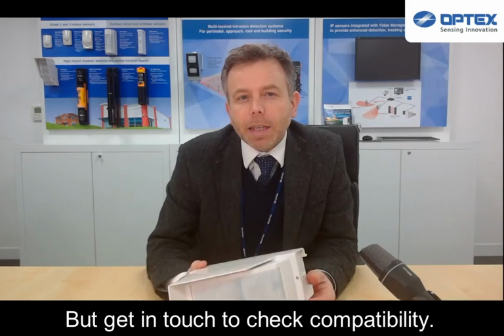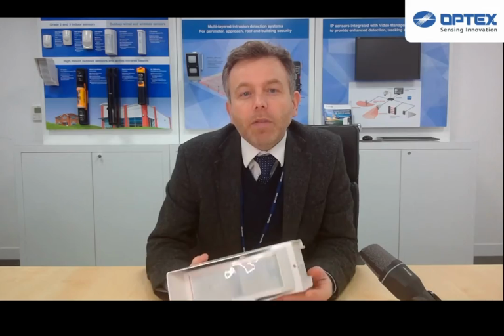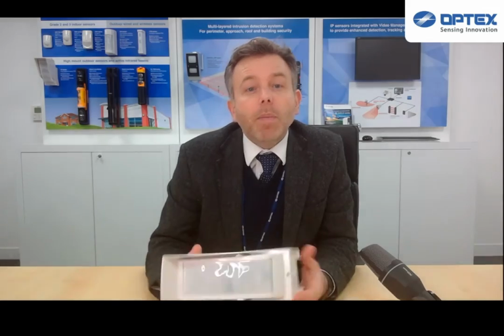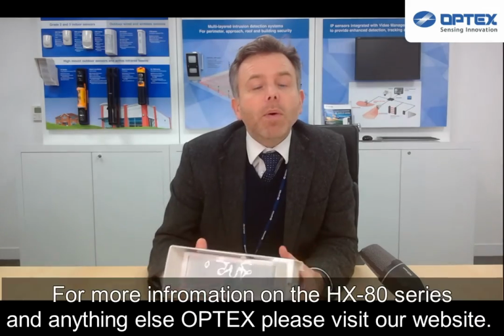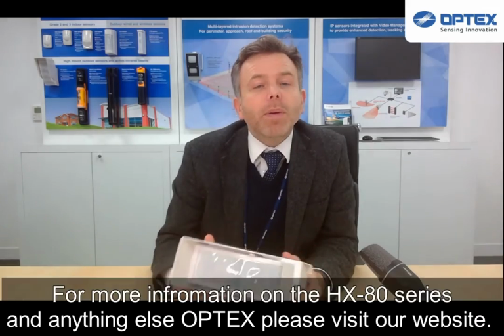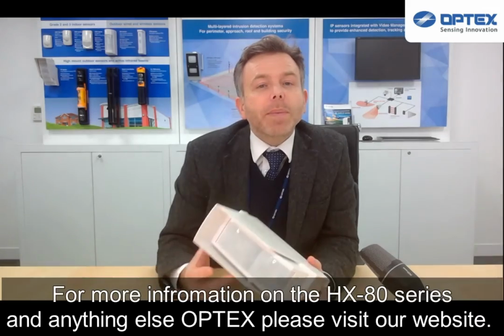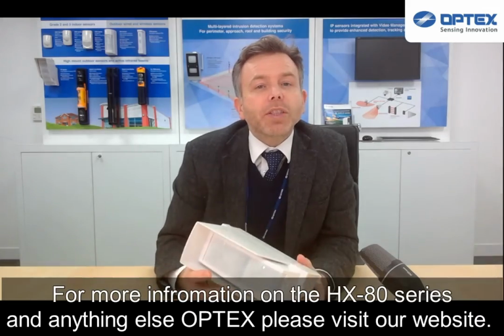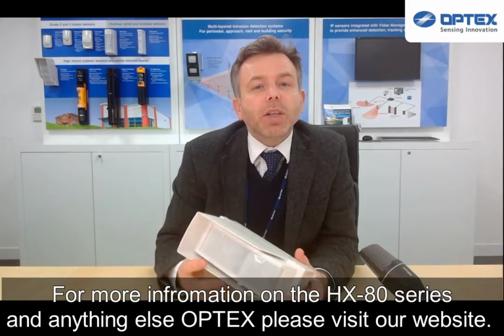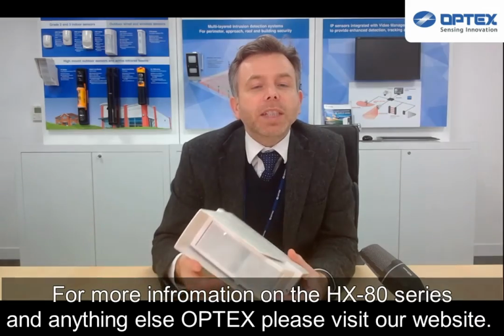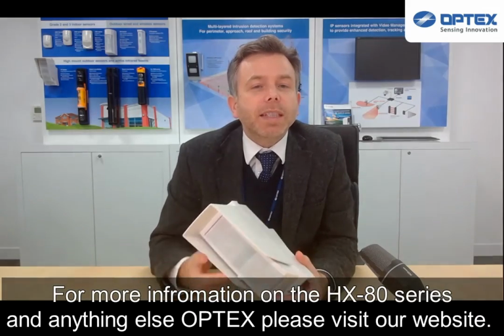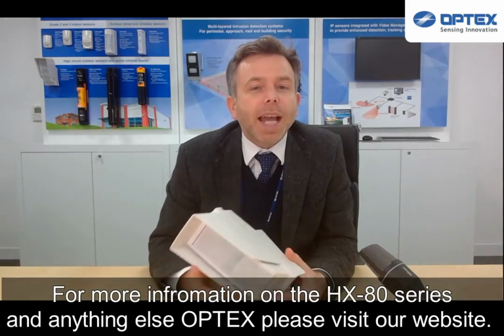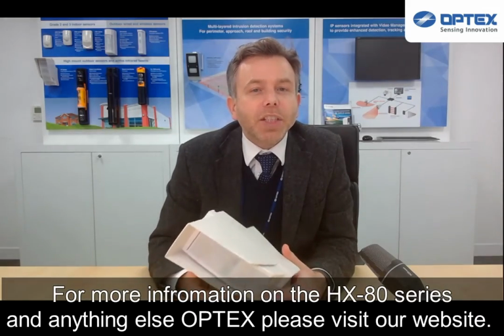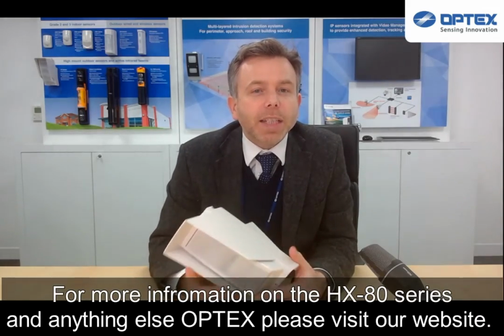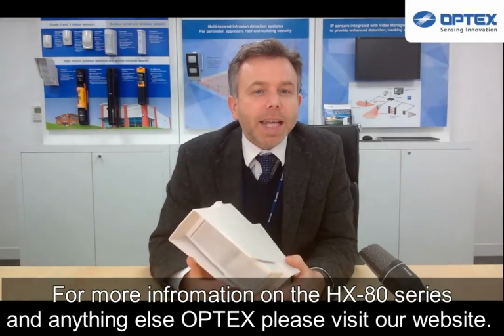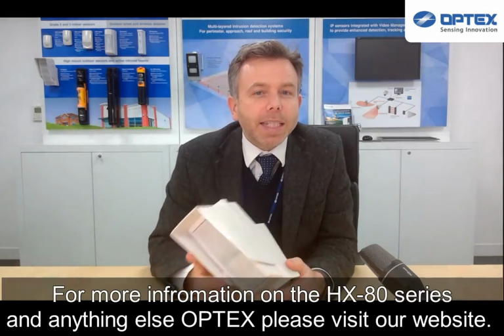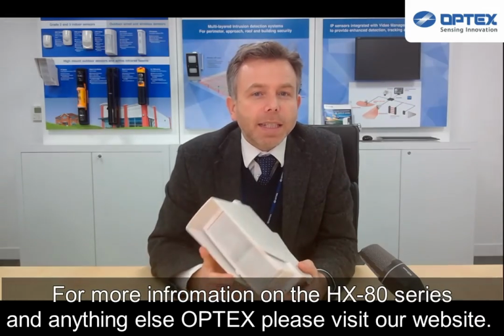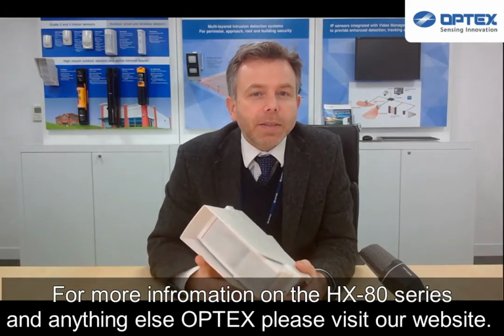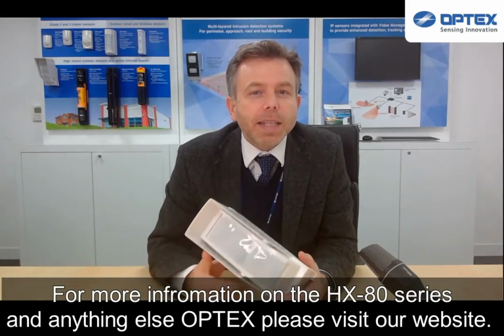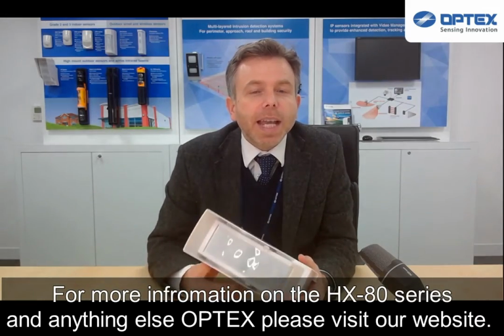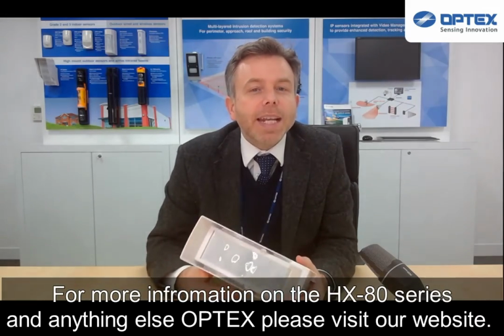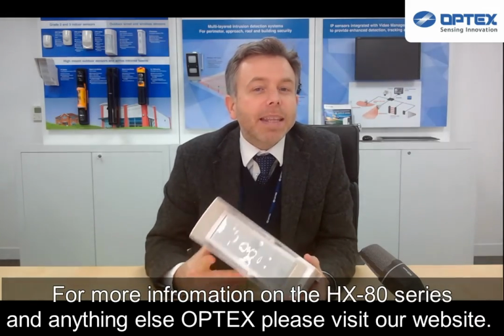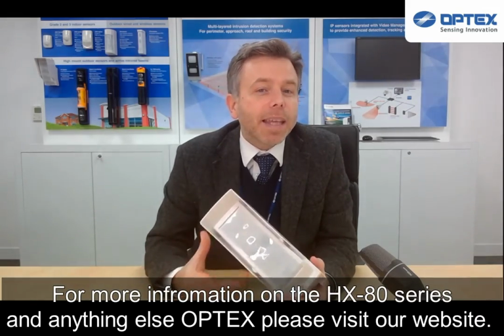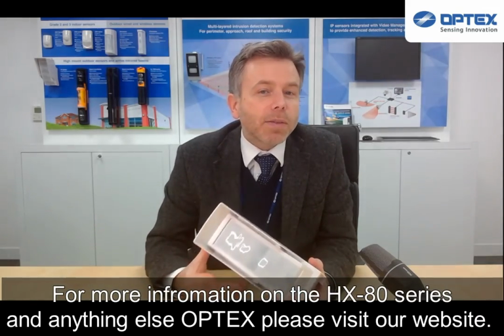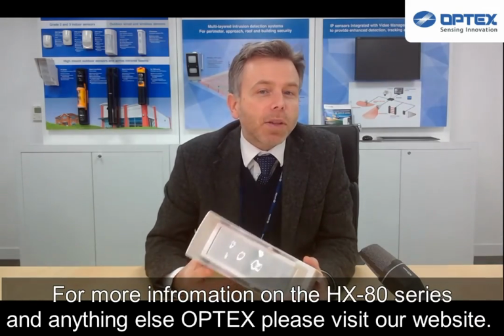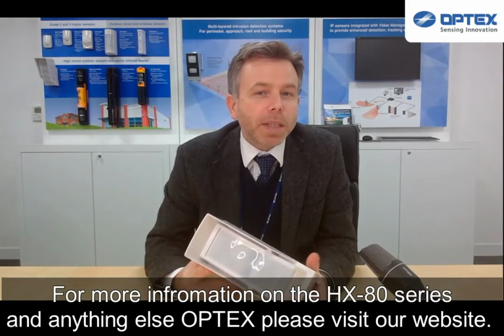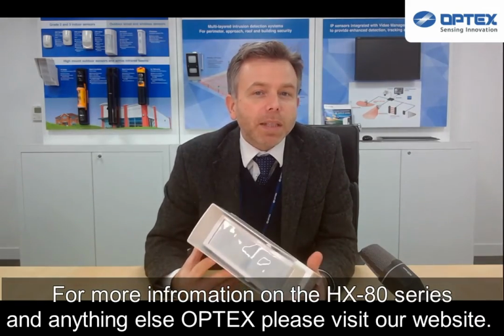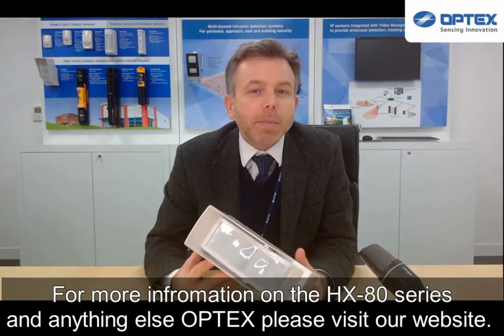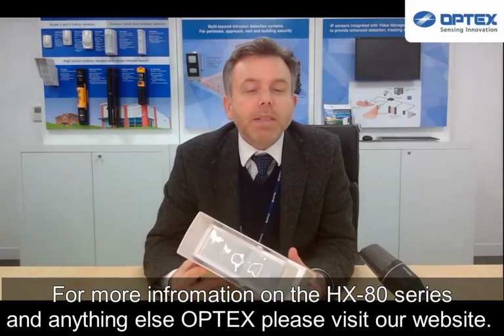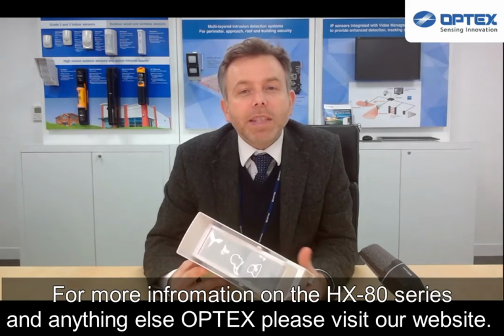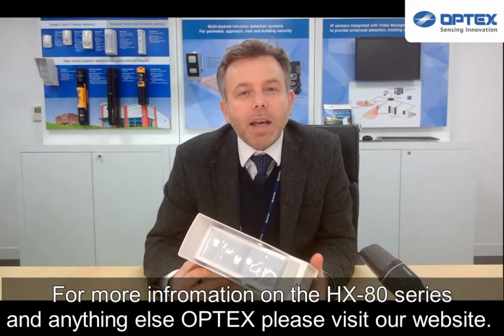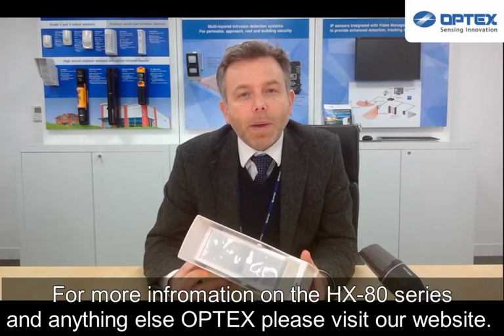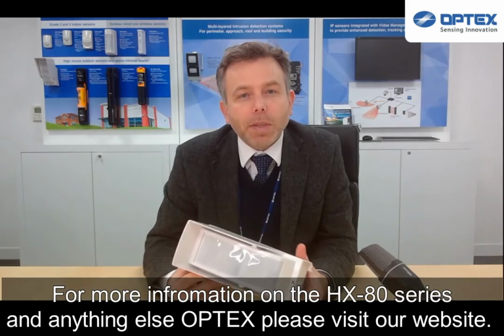For more information on the HX80 series and anything else Optex, please visit our website. See you next time.